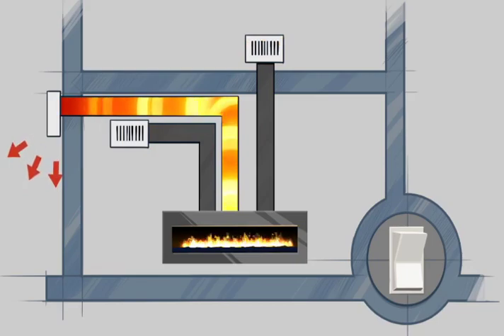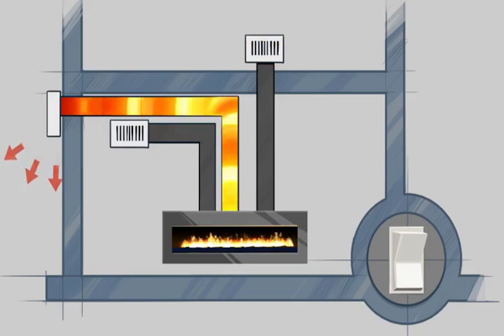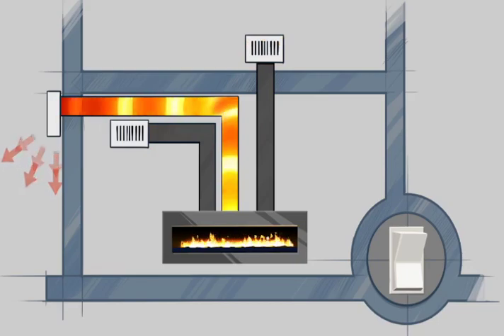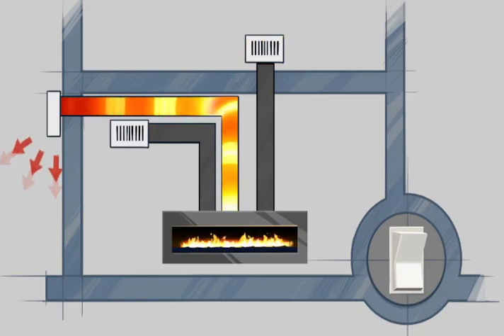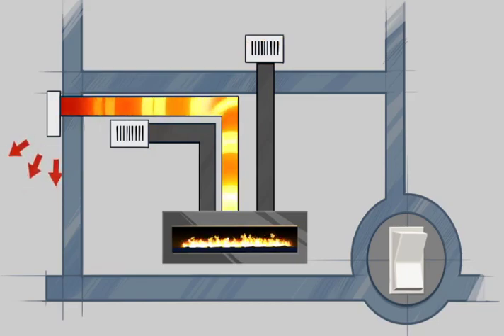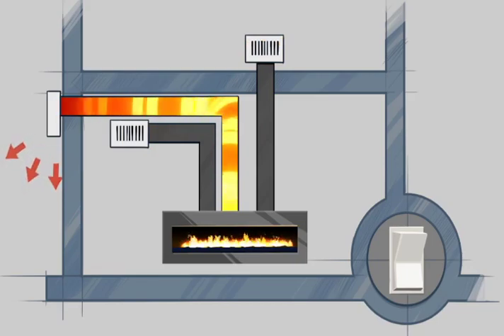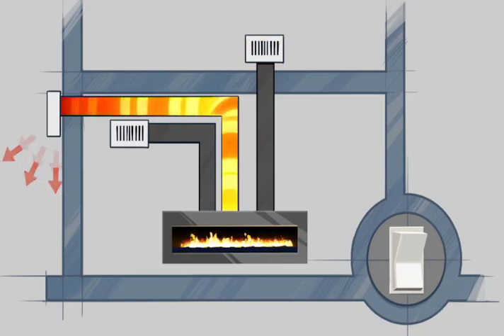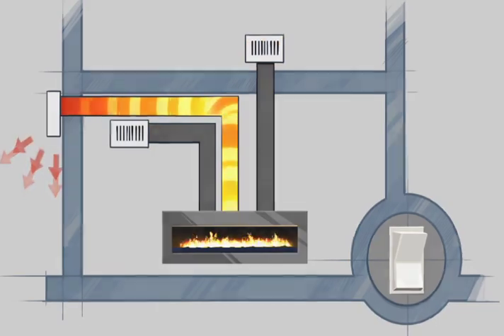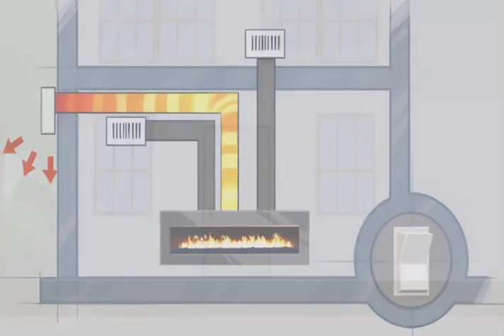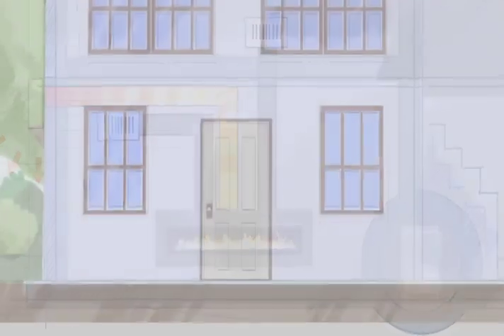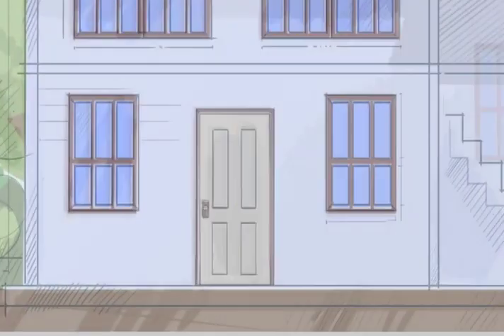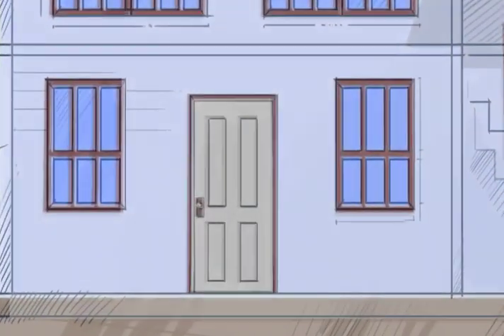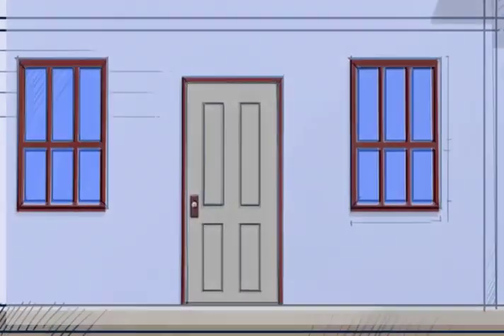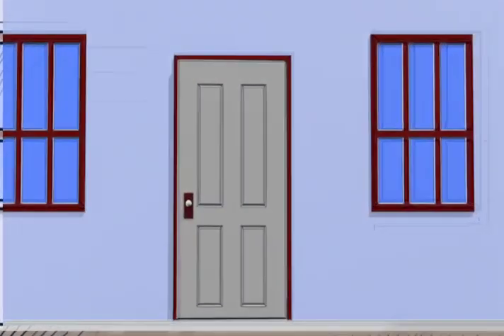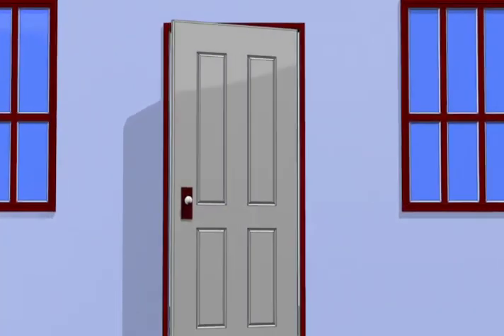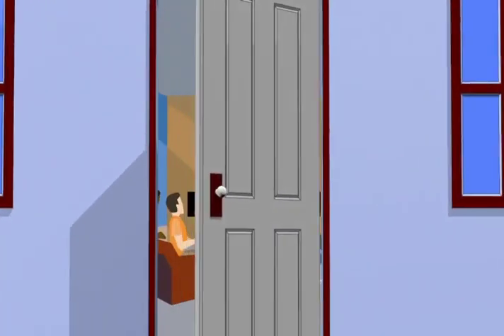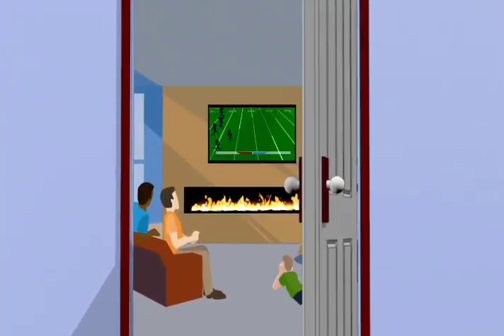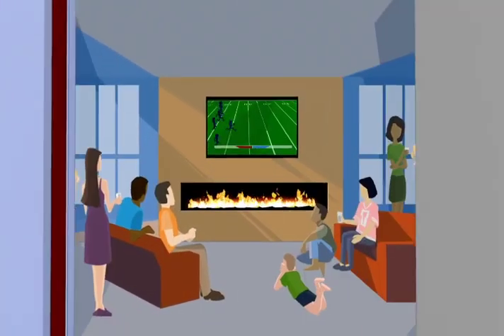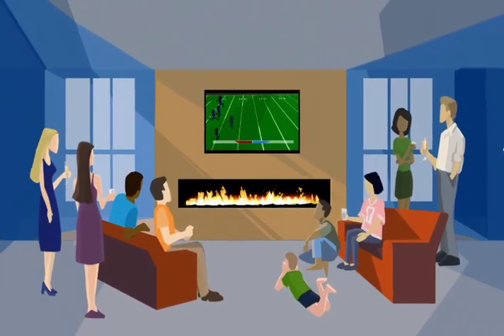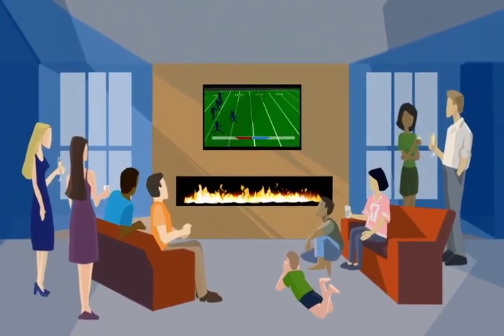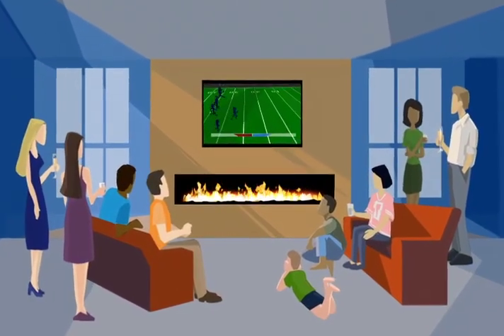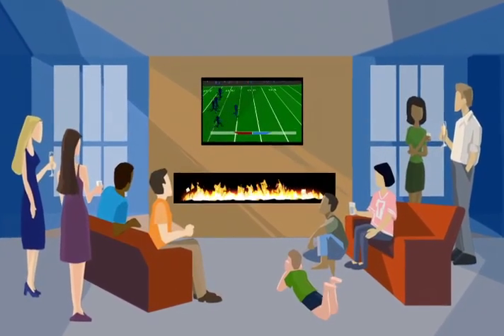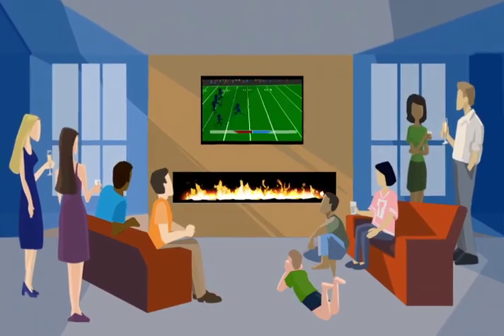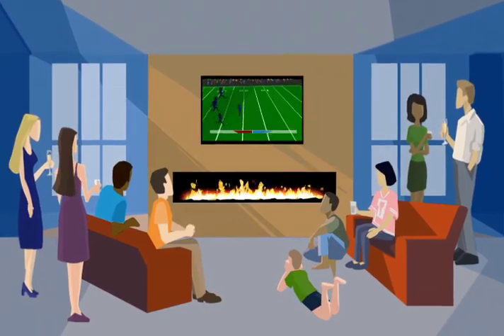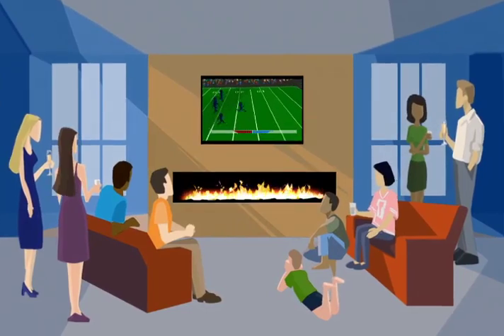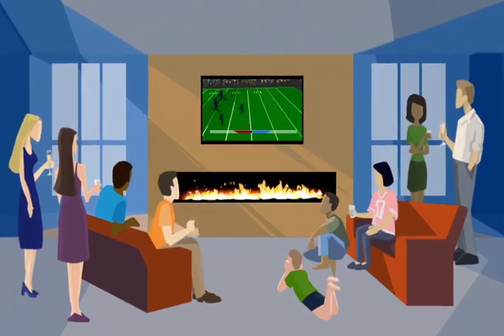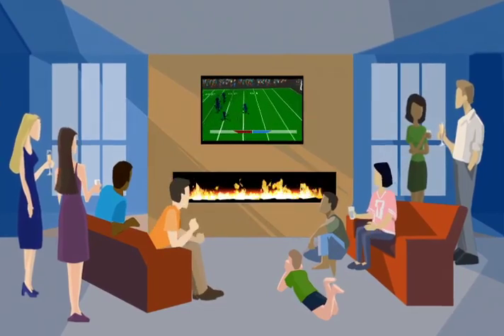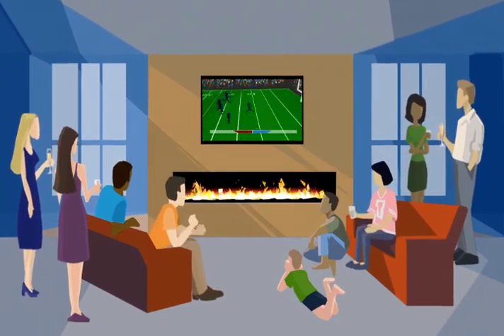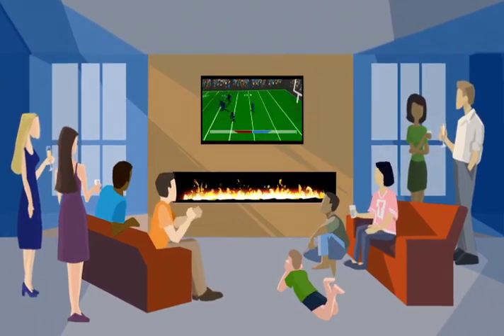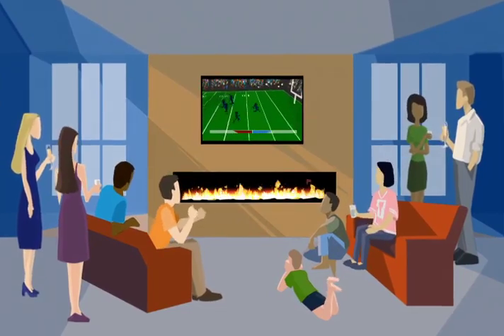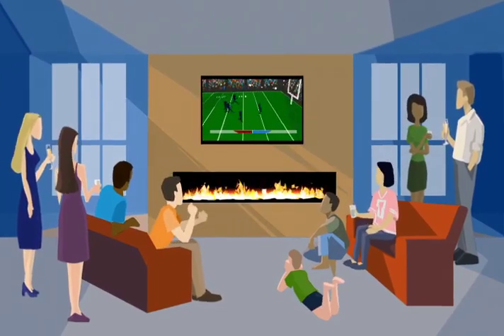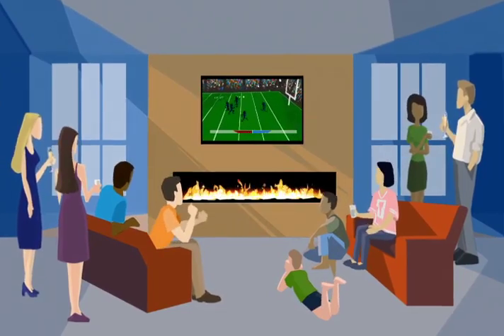Now you can enjoy your fireplace with no limitations. Install it anywhere, finish it any way, and use it anytime.